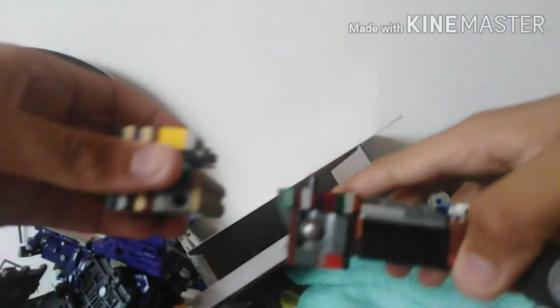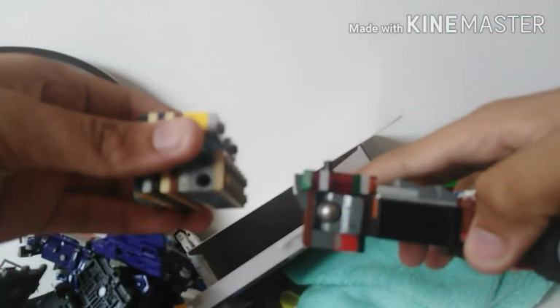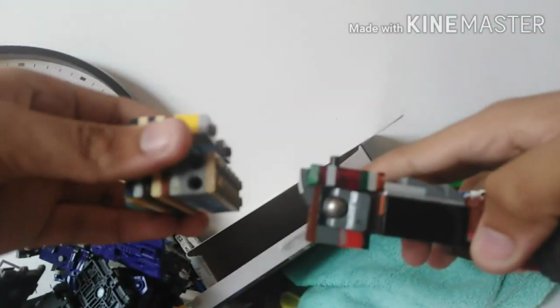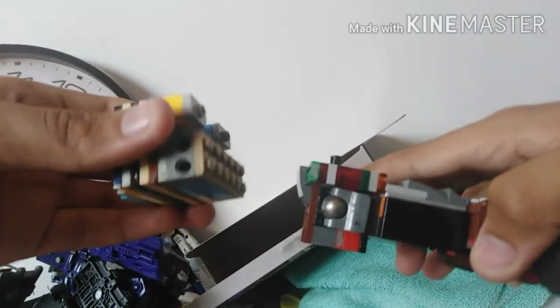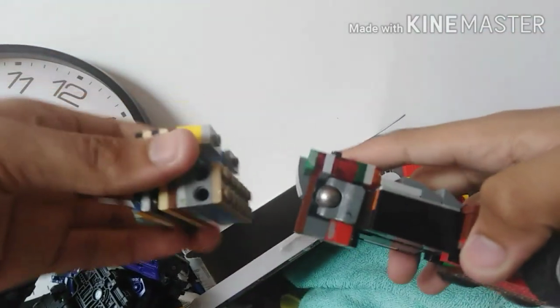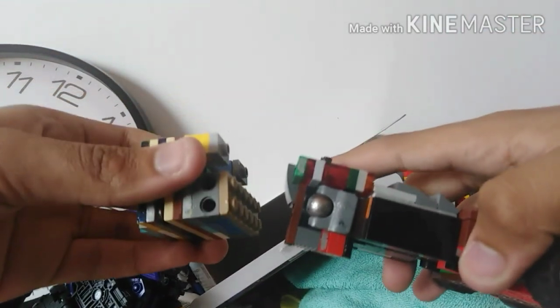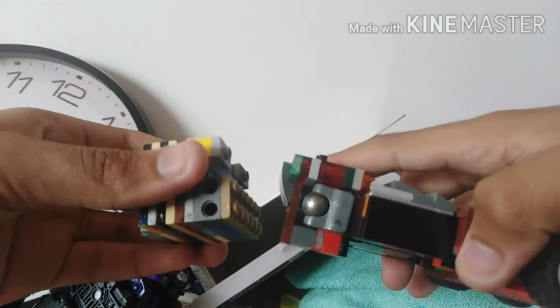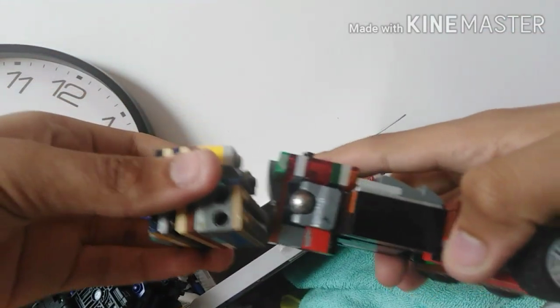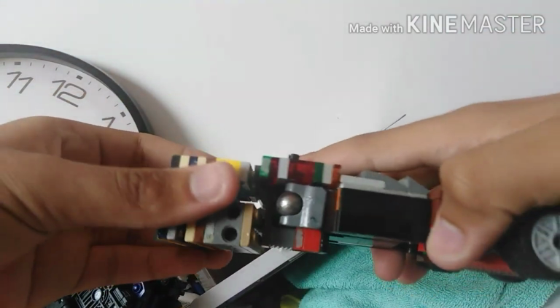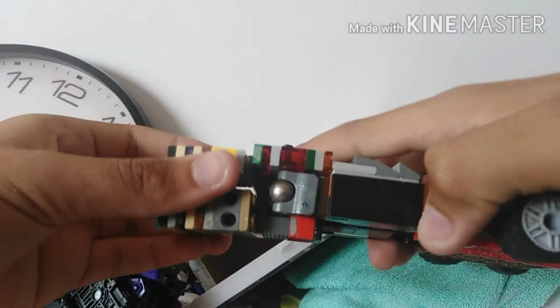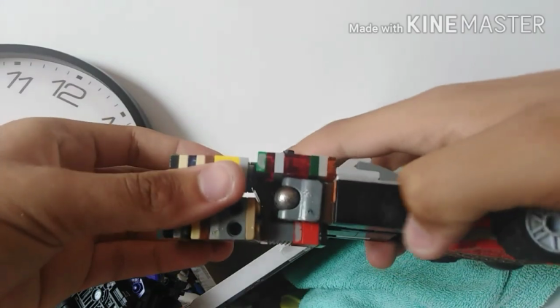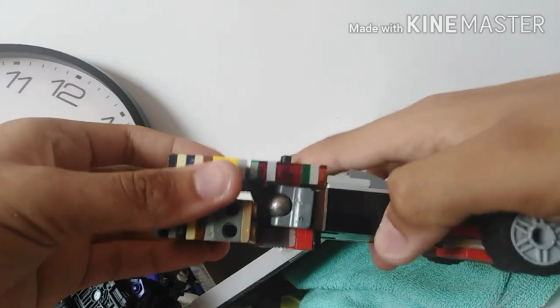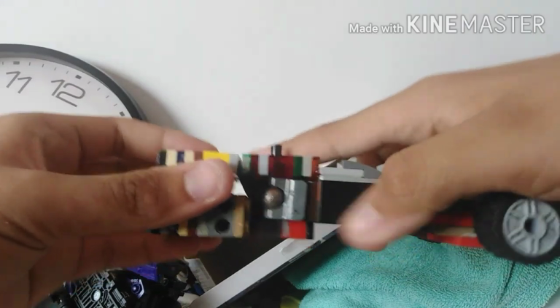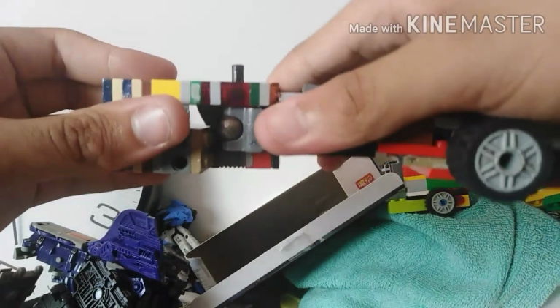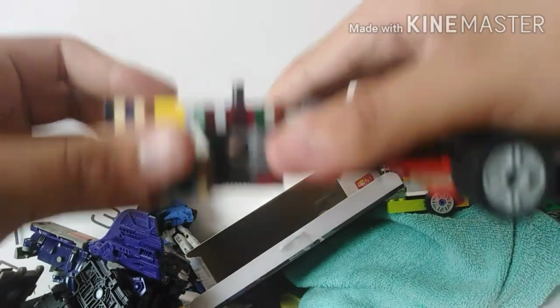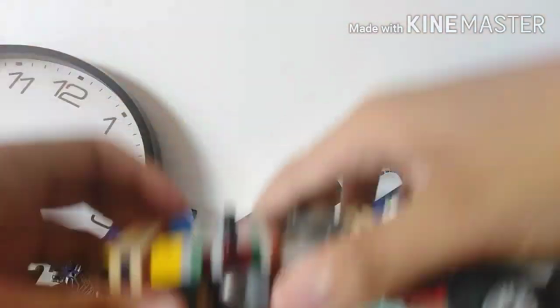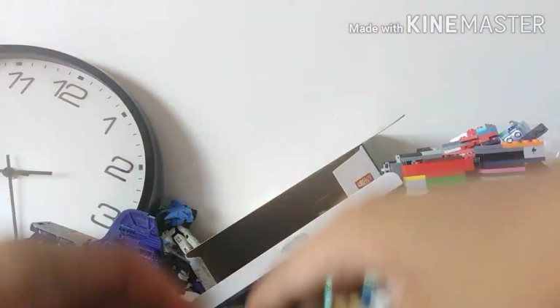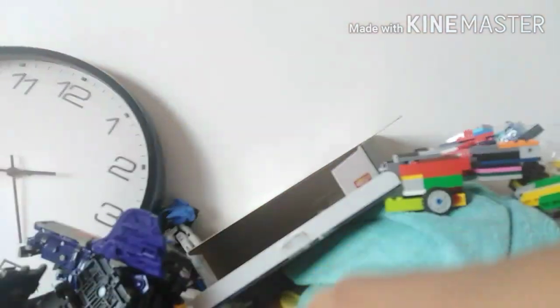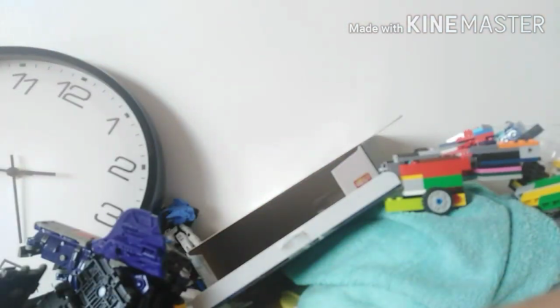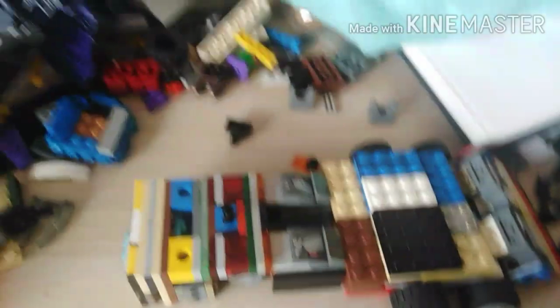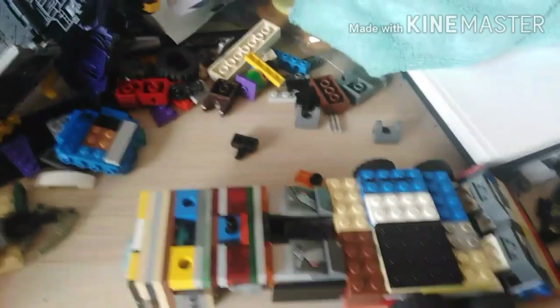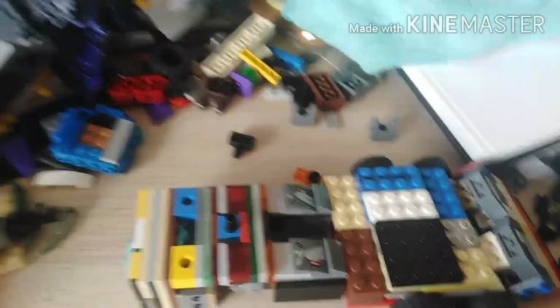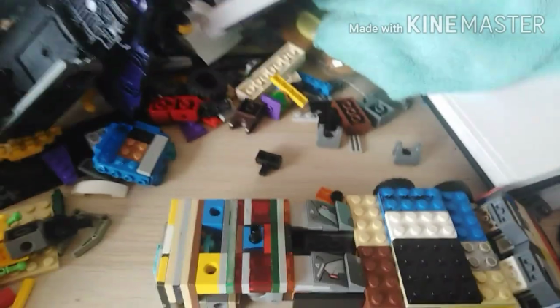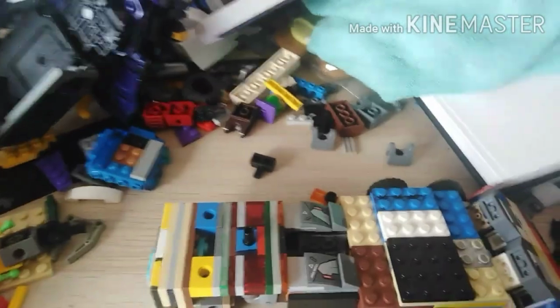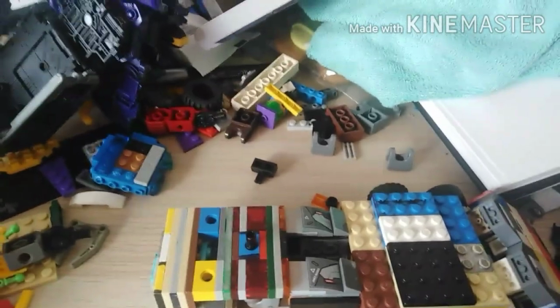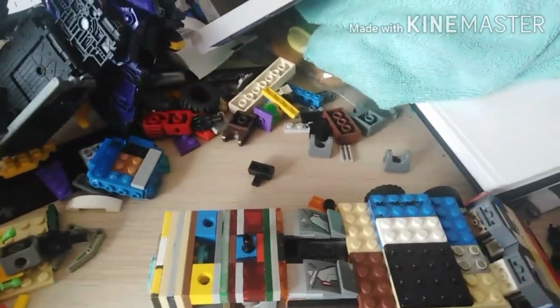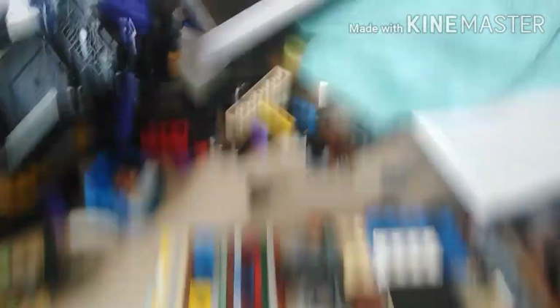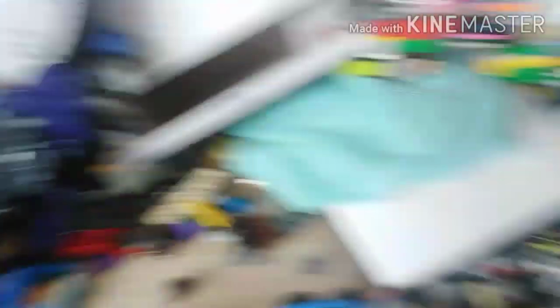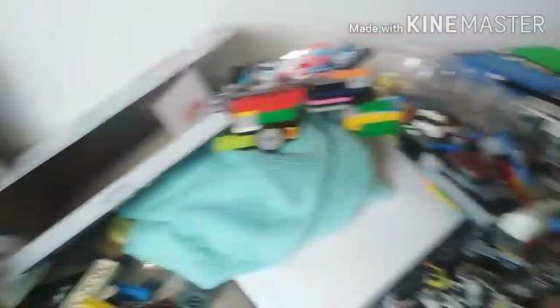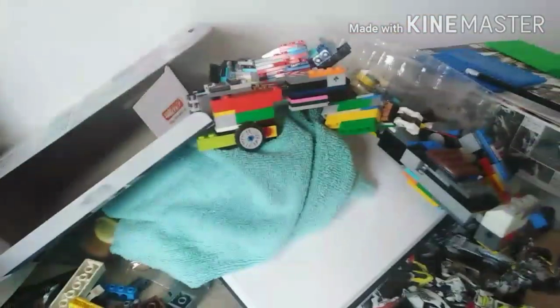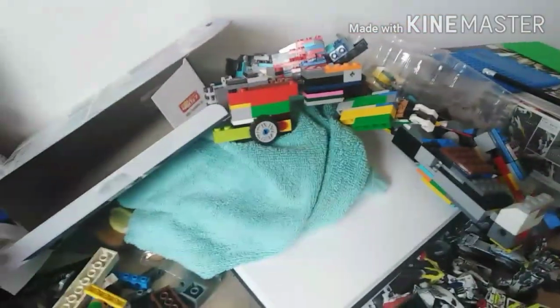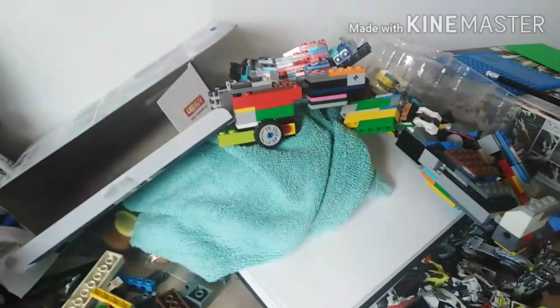Attach this piece to the back into the second part, which is the torso.